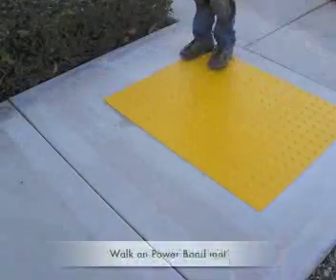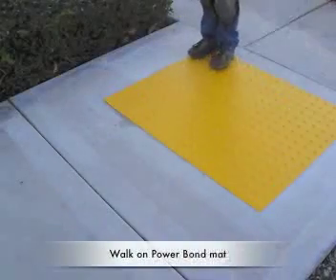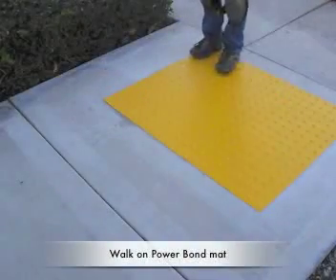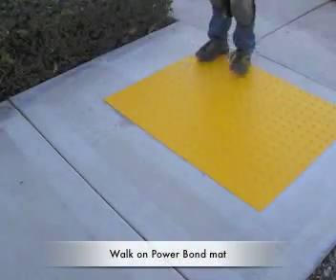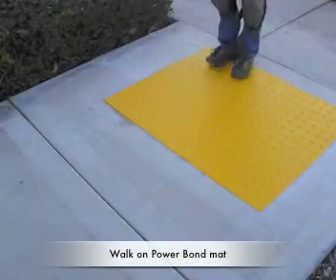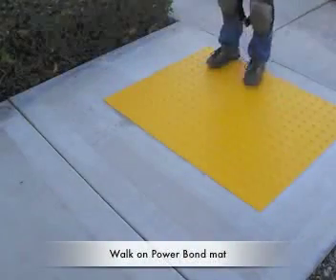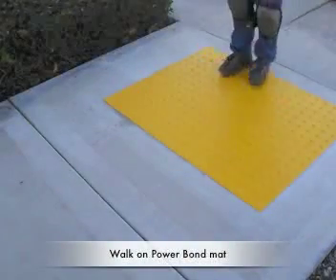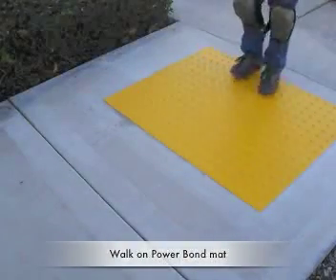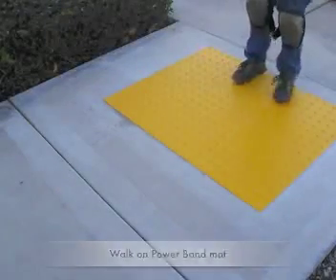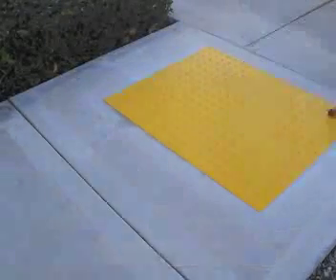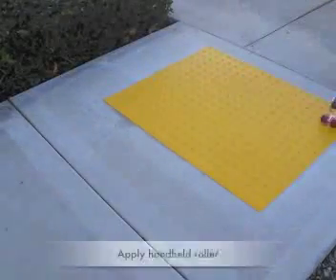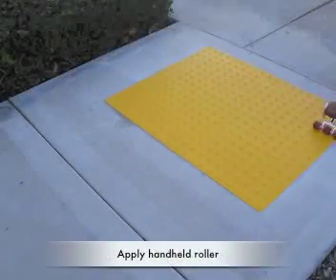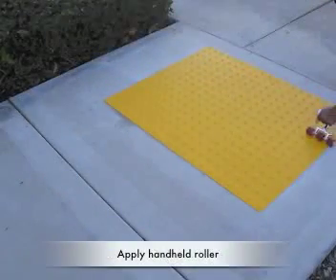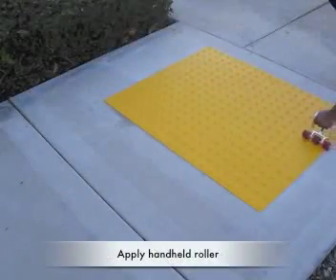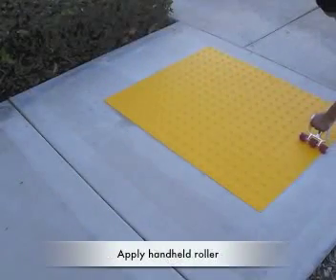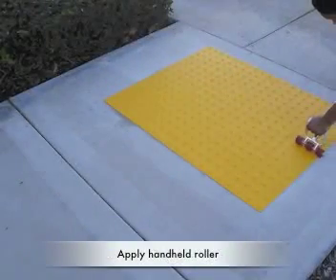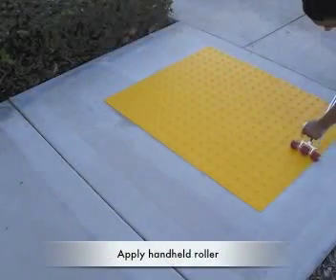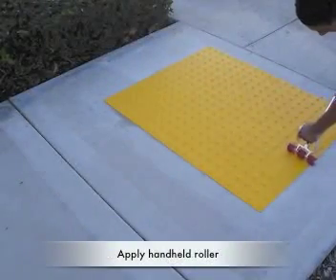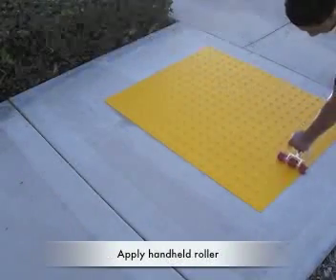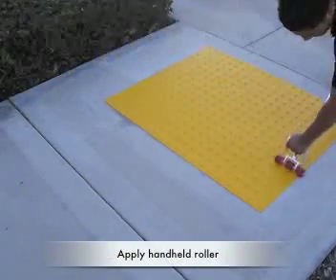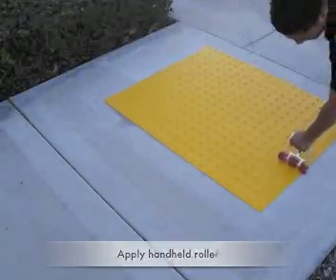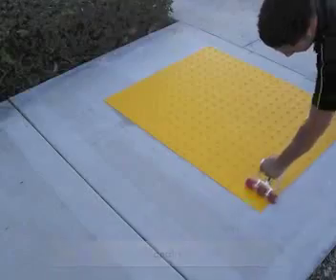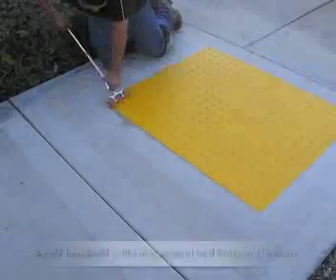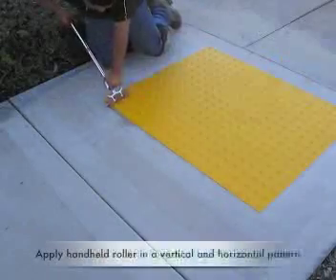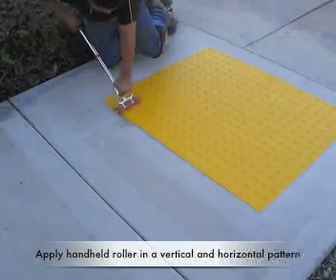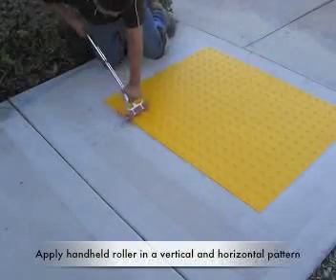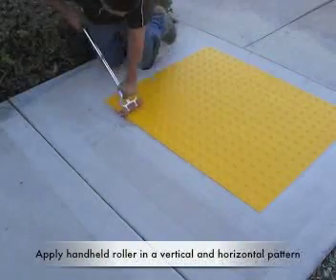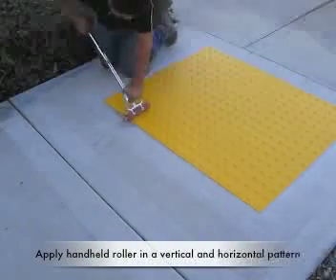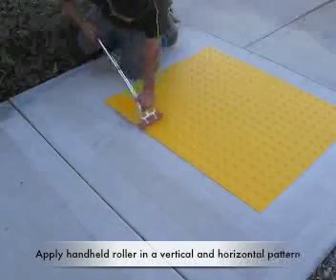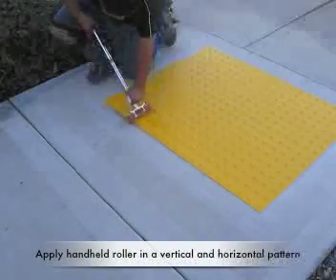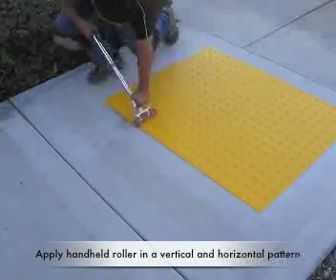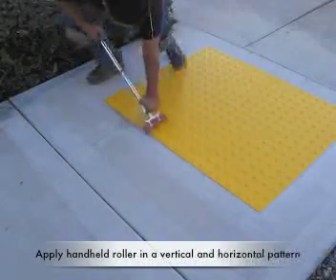Walk on the entire mat surface. Apply a hand-held roller in a vertical and horizontal pattern across the entire mat surface.